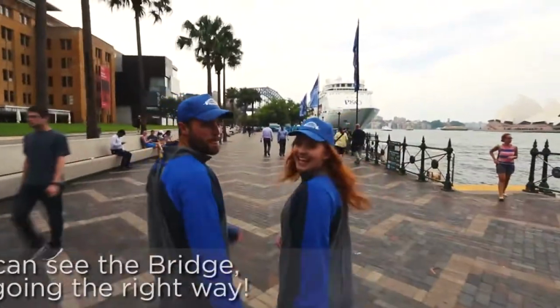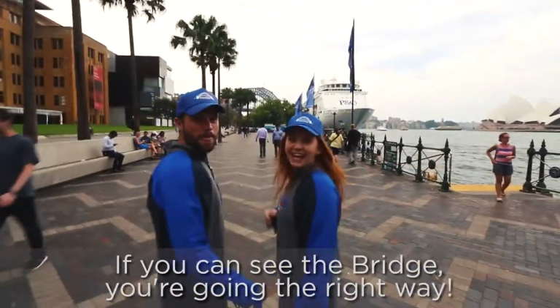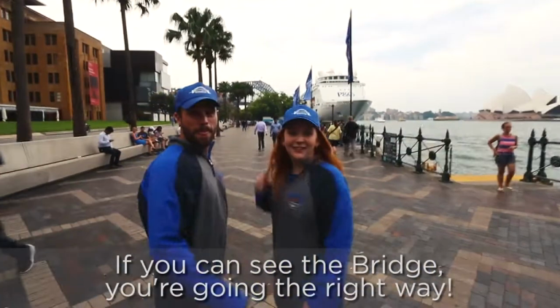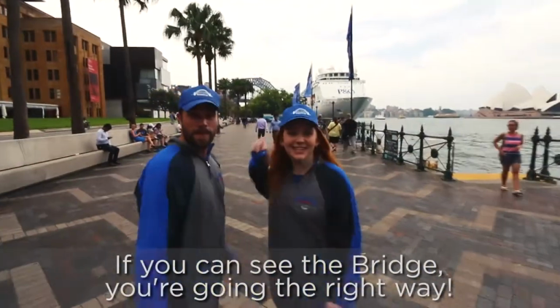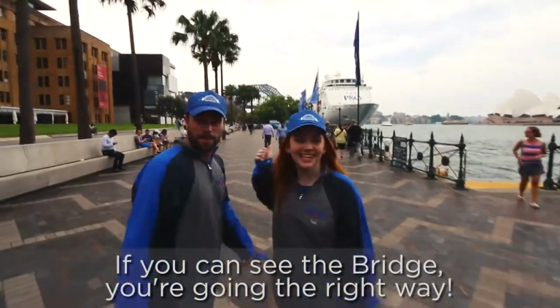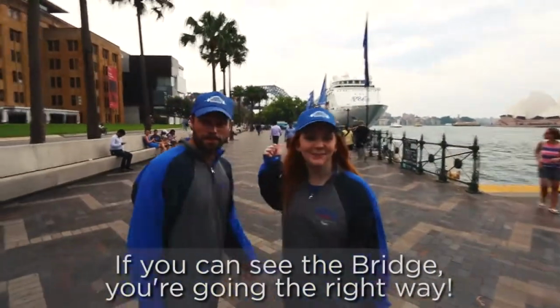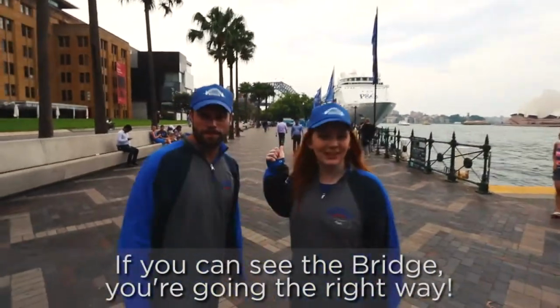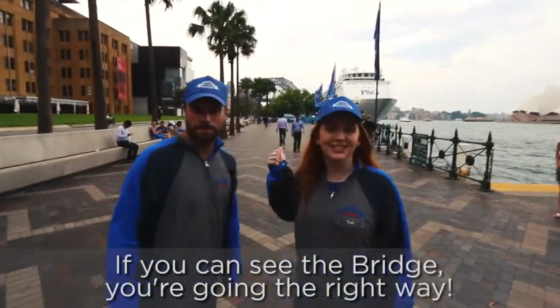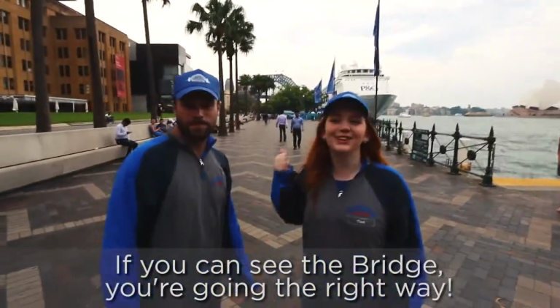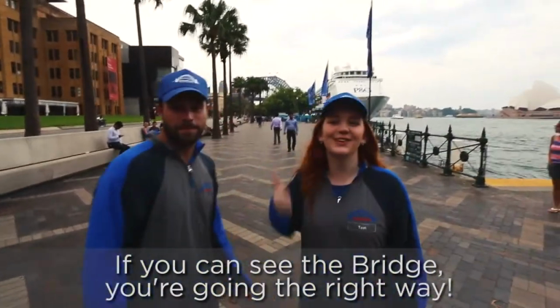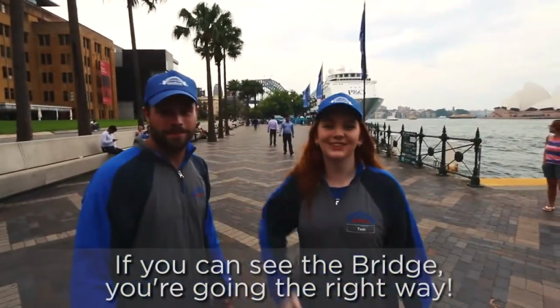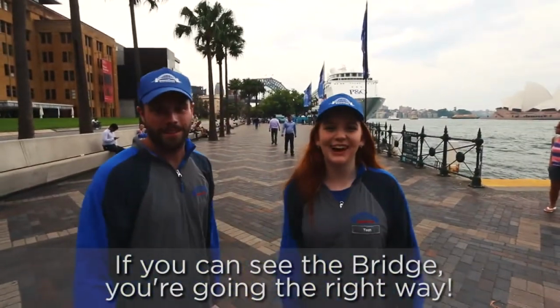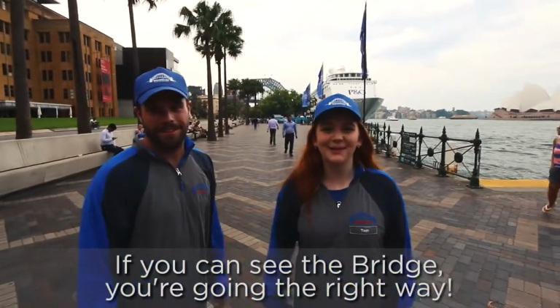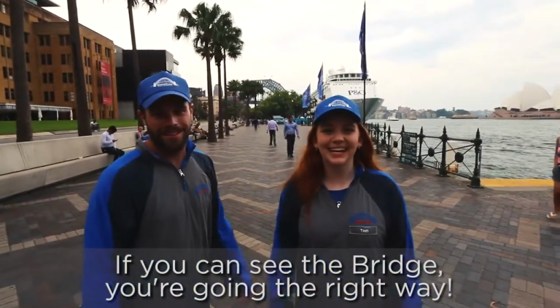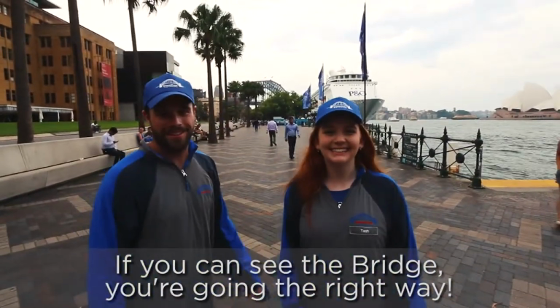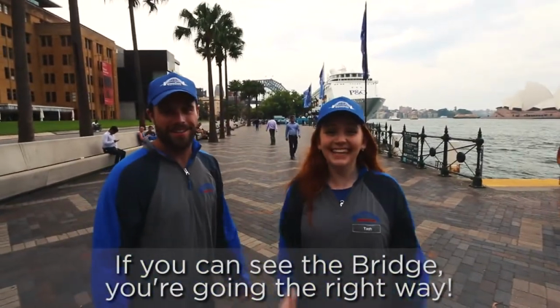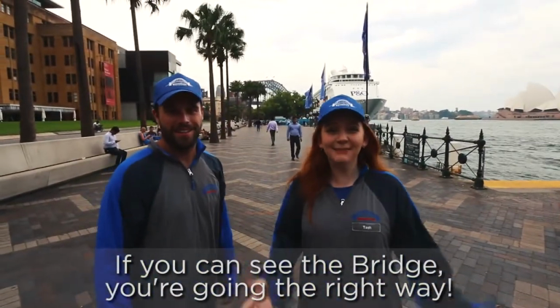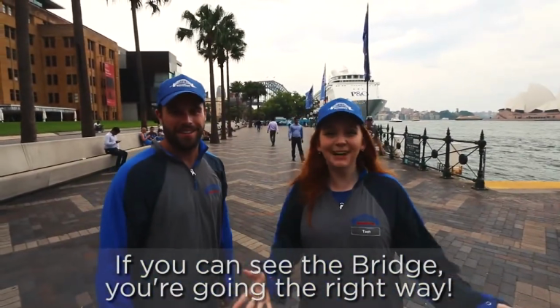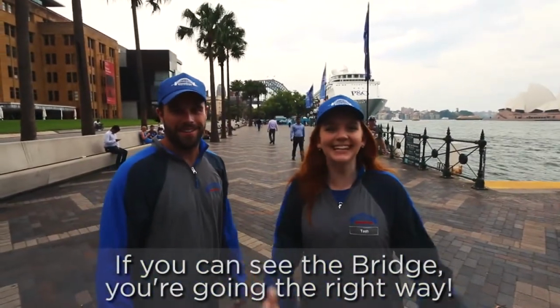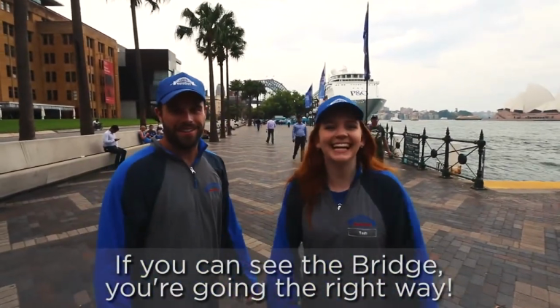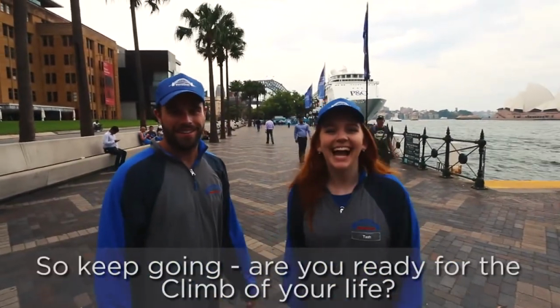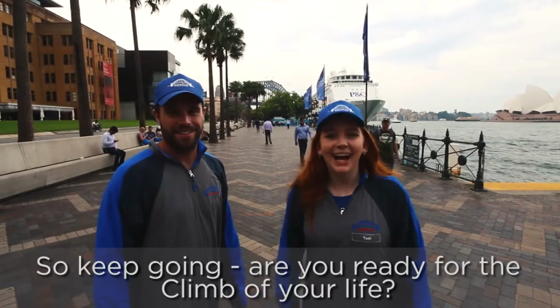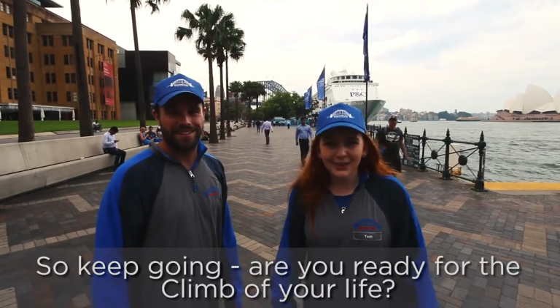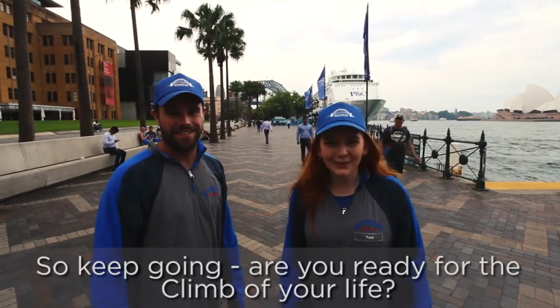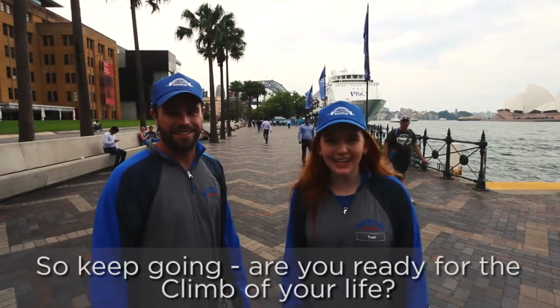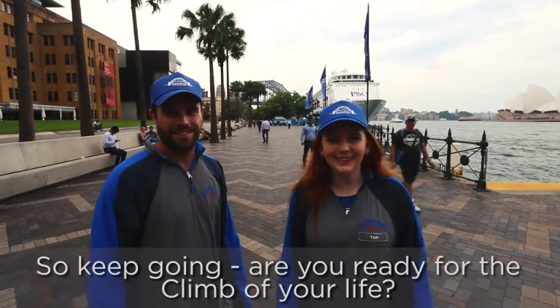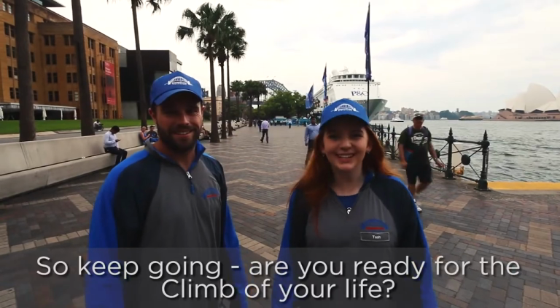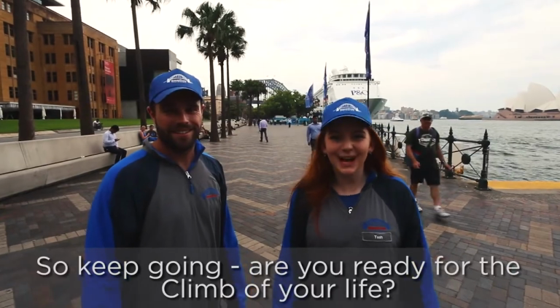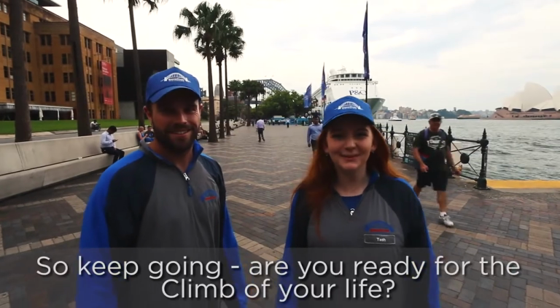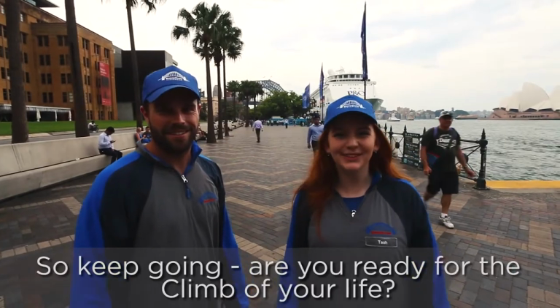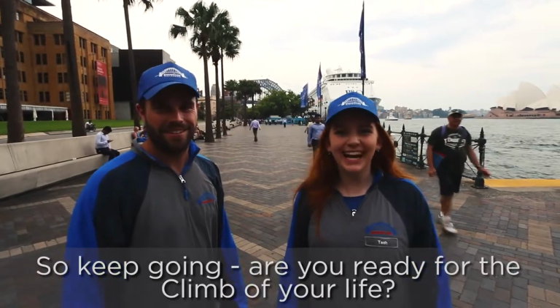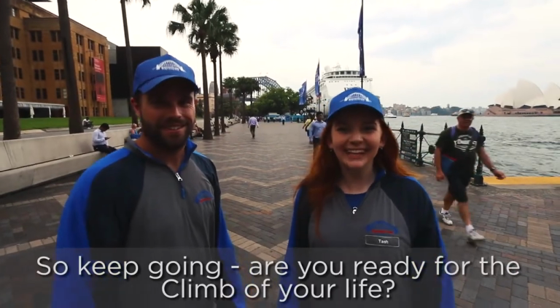If you can see the bridge, you're going the right way. Keep going! Are you ready for the climb of your life?